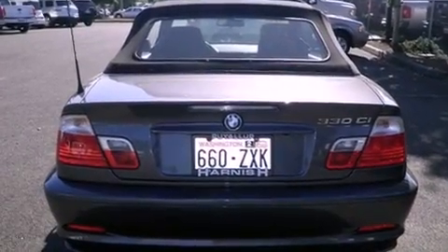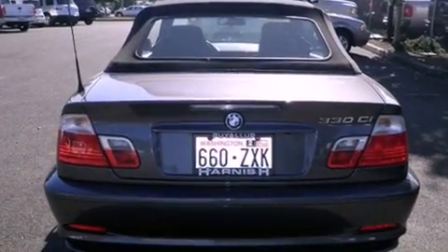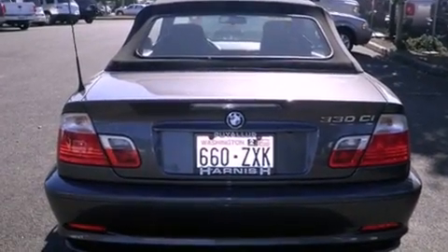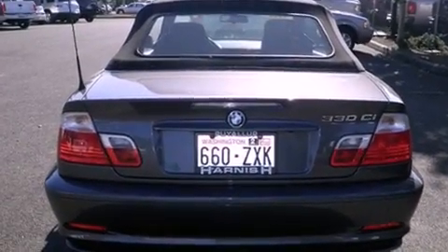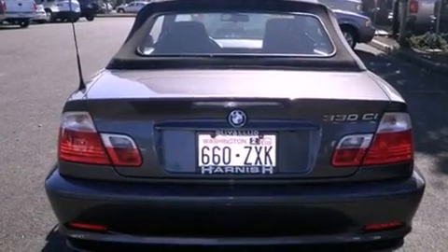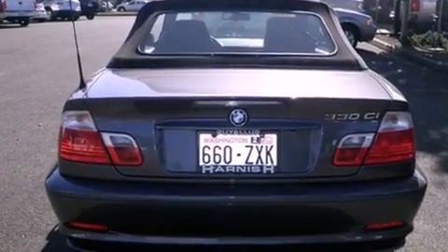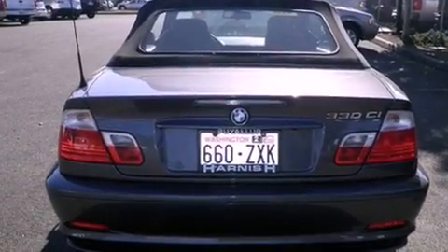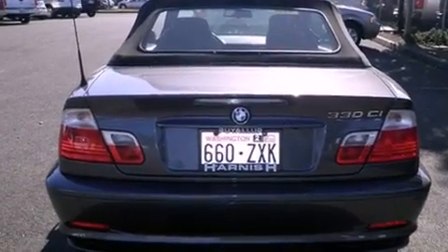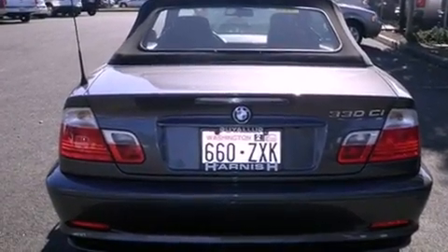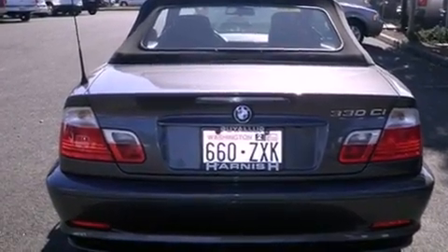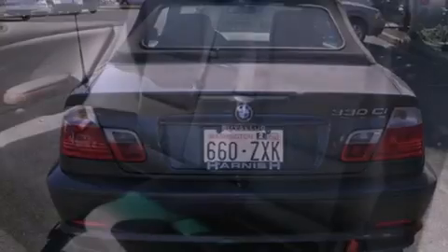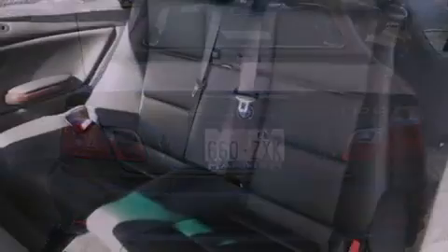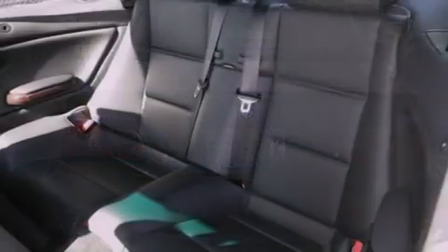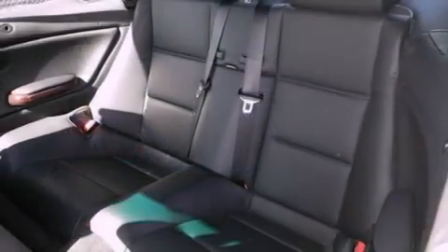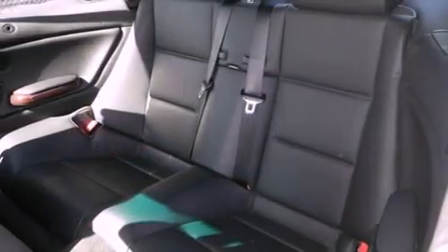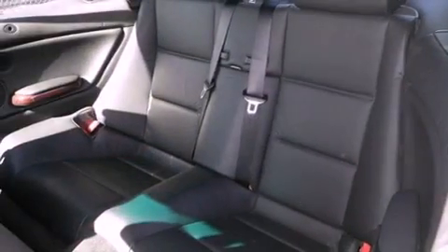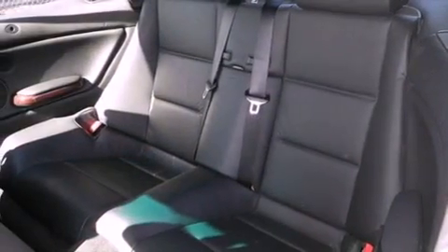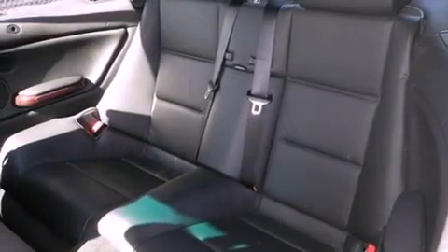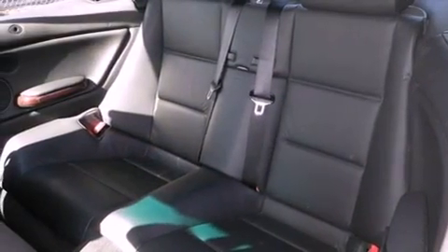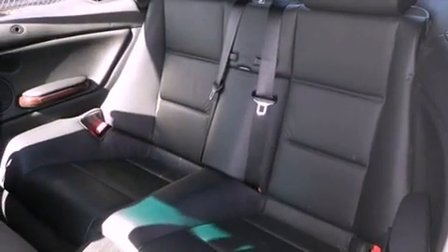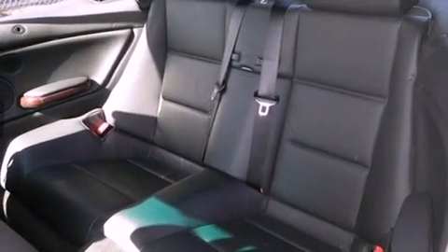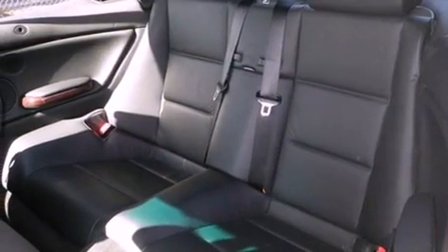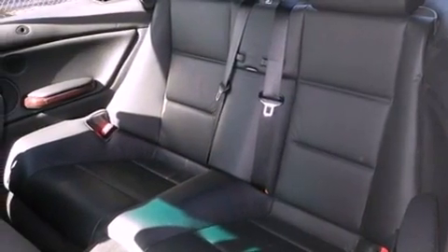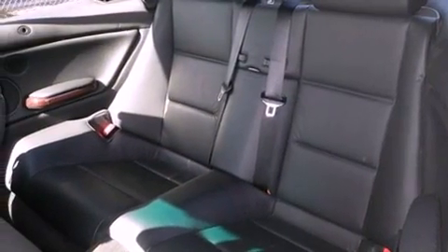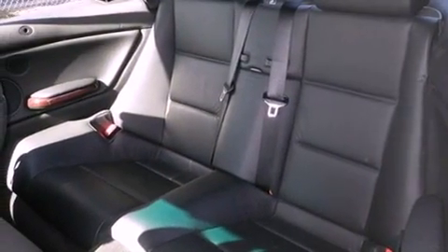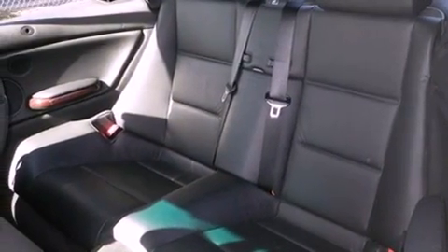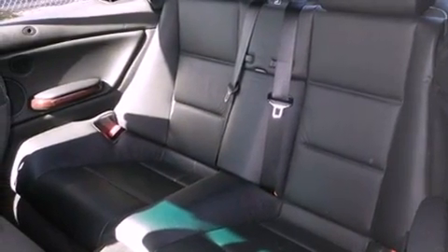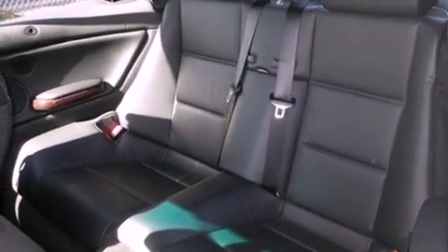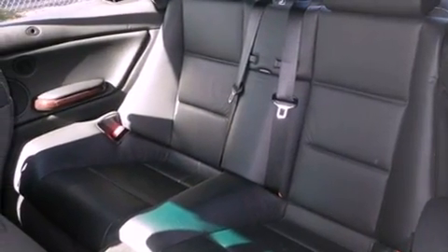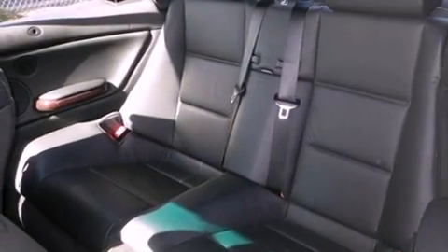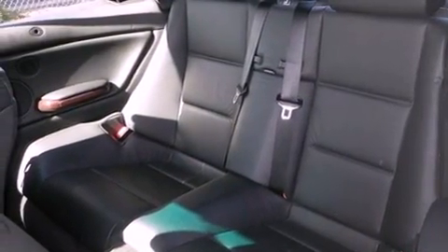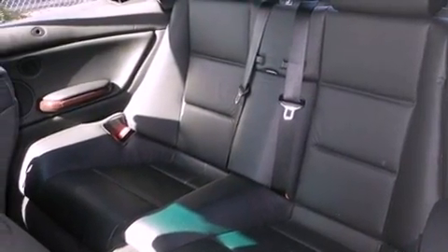Additional features include a security system, fog lamps, an anti-lock braking system, dual power seats, and alloy wheels.